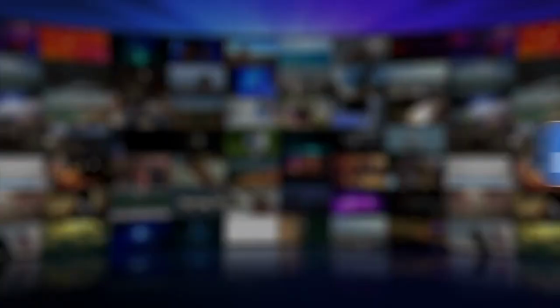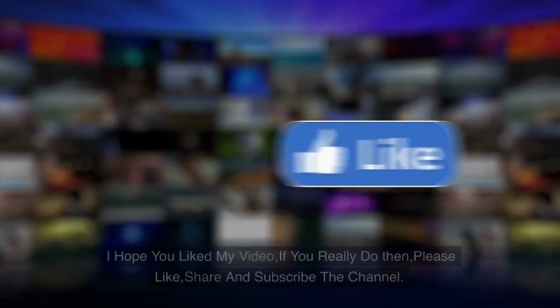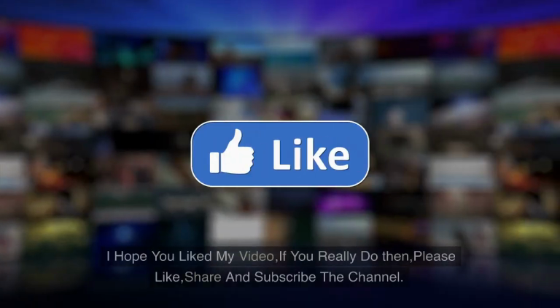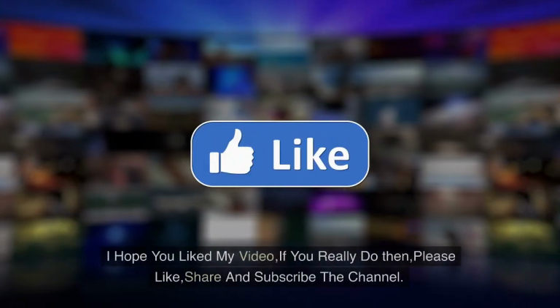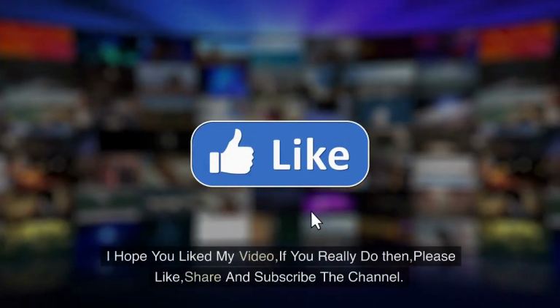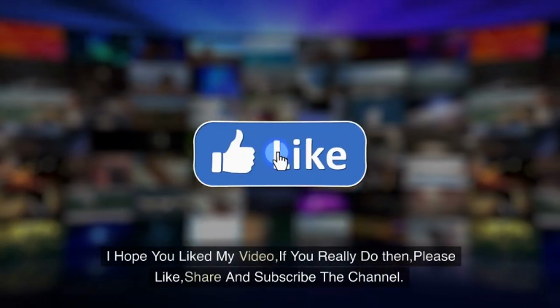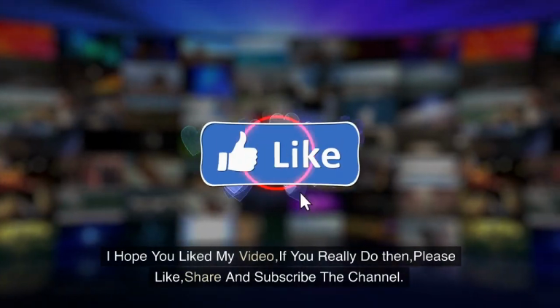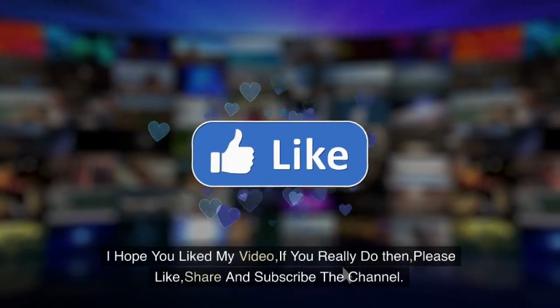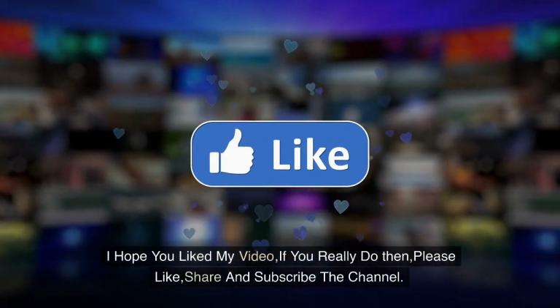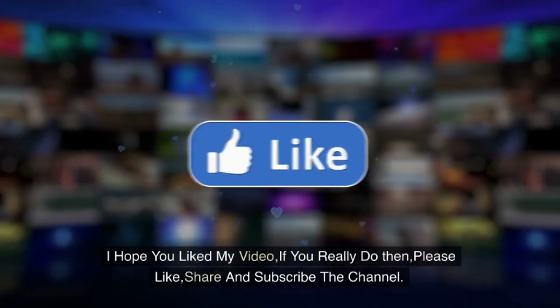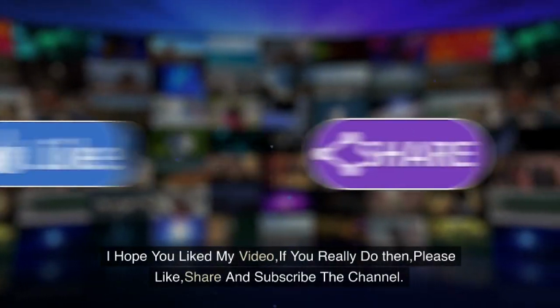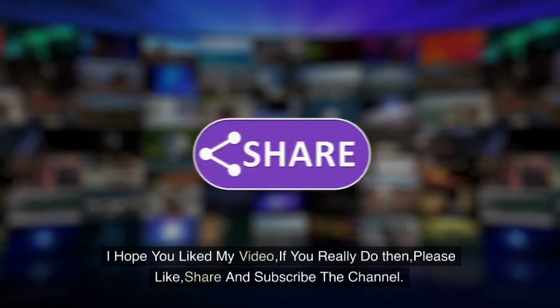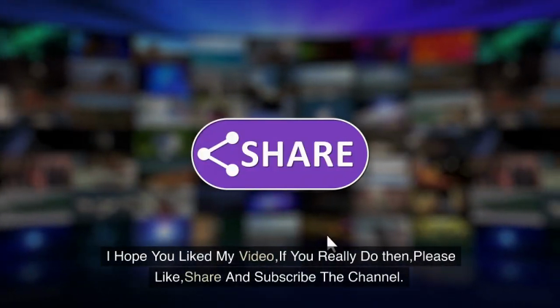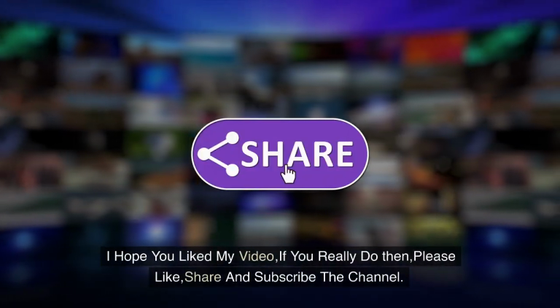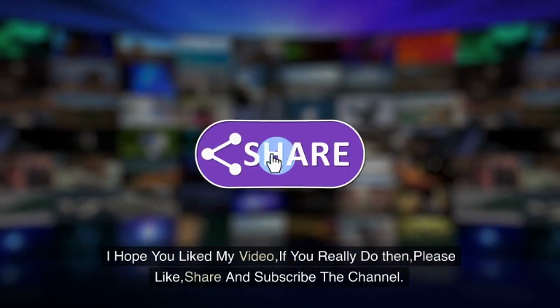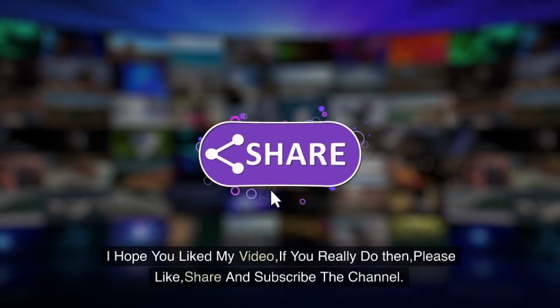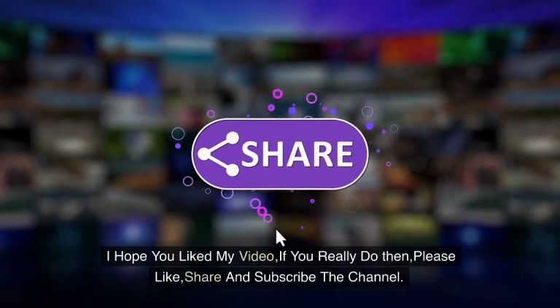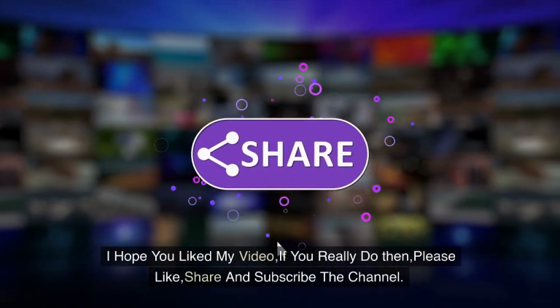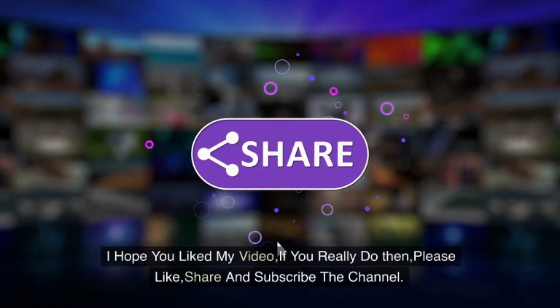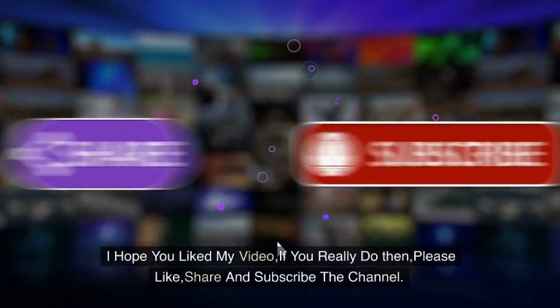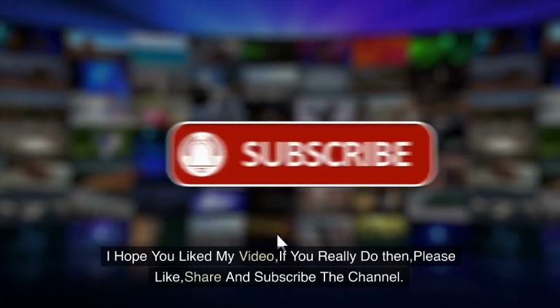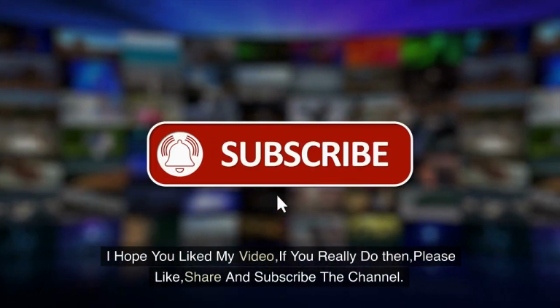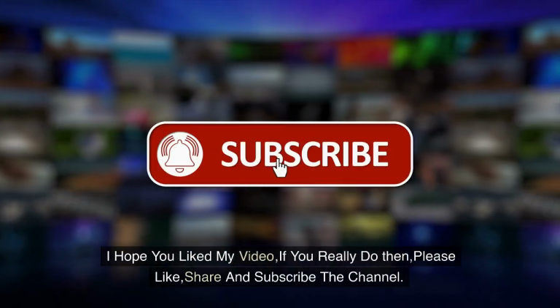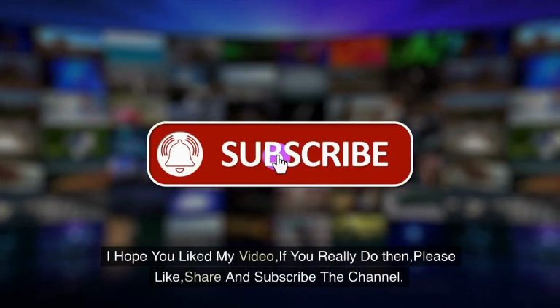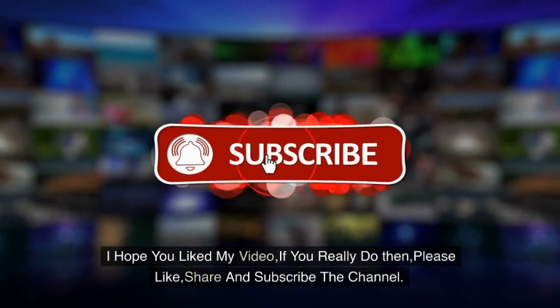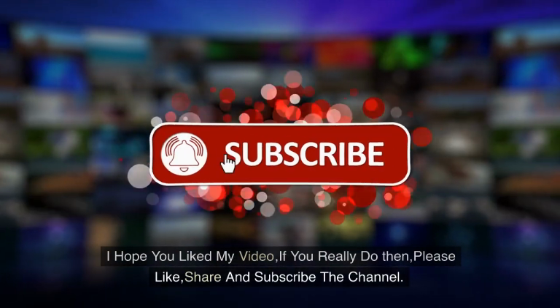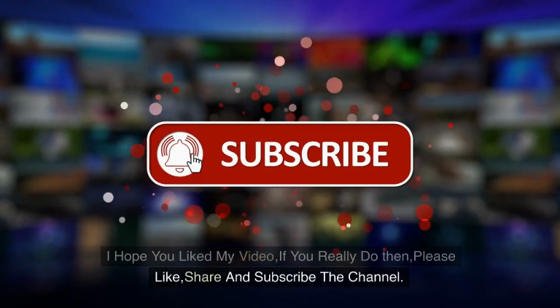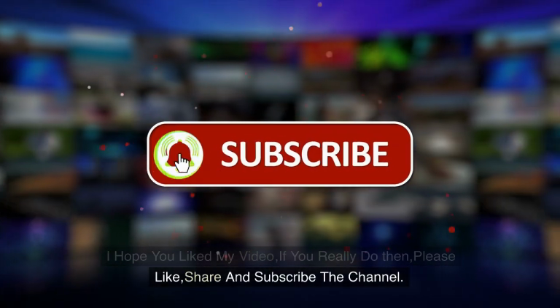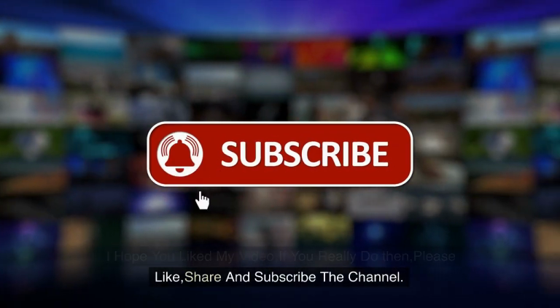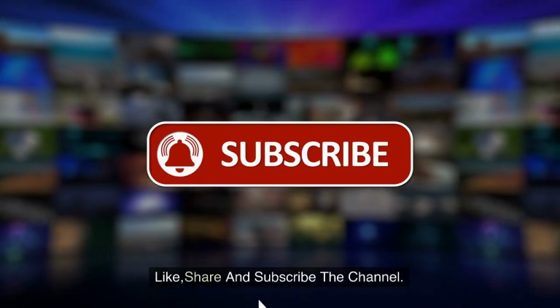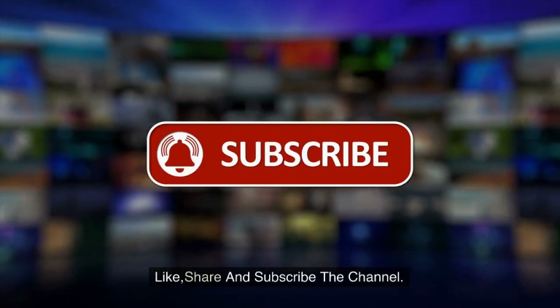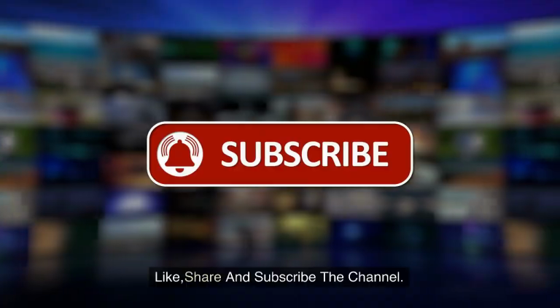I hope you liked this video. If you really did, please like, share, and subscribe to the channel.